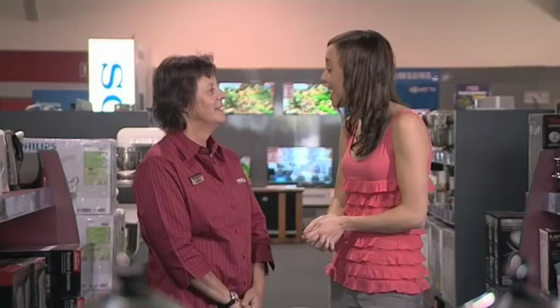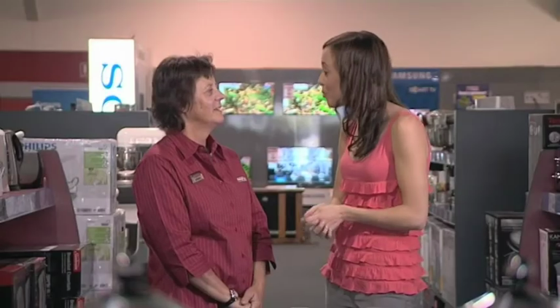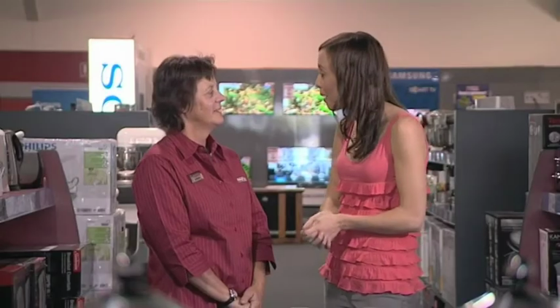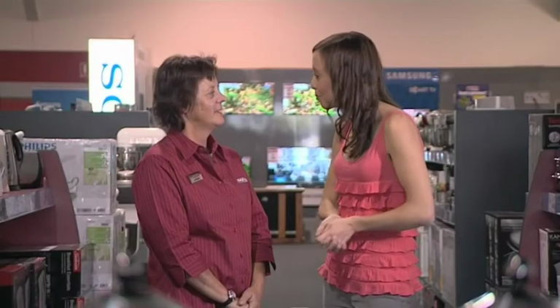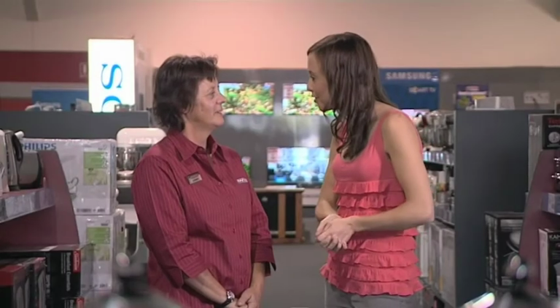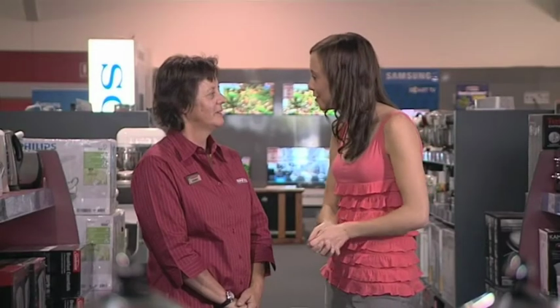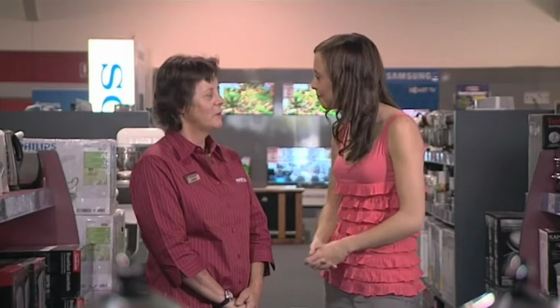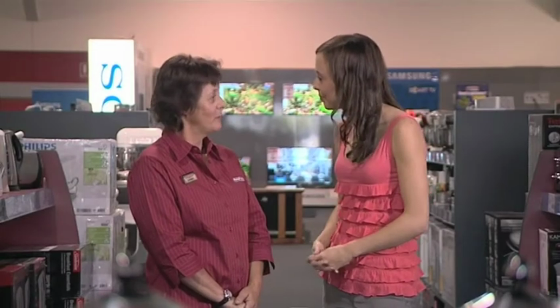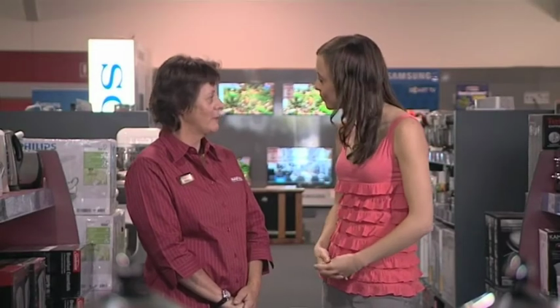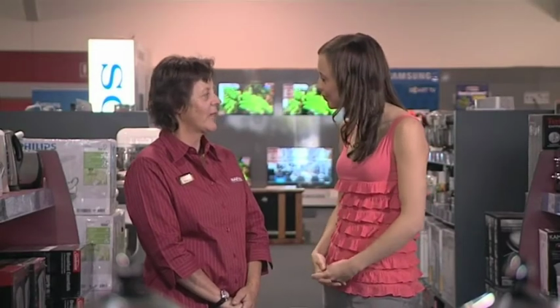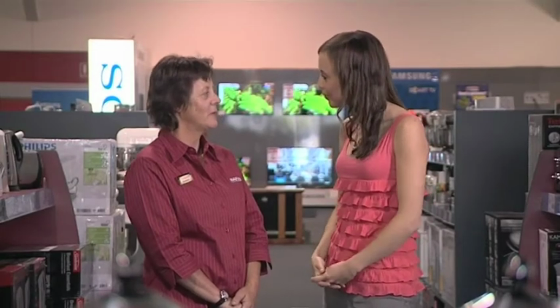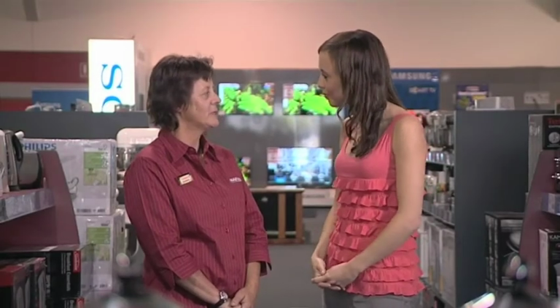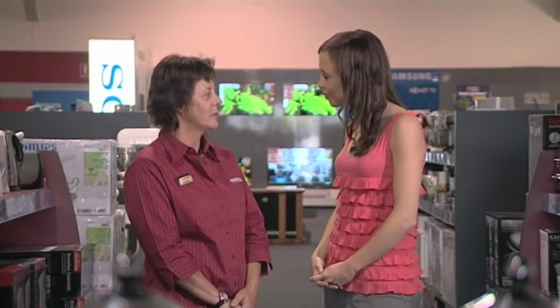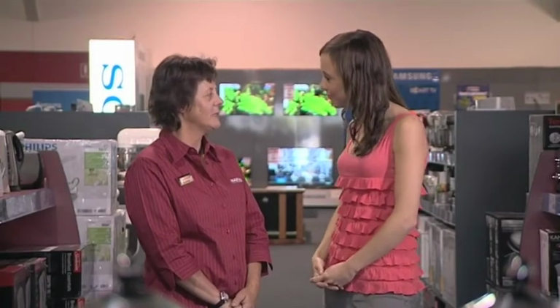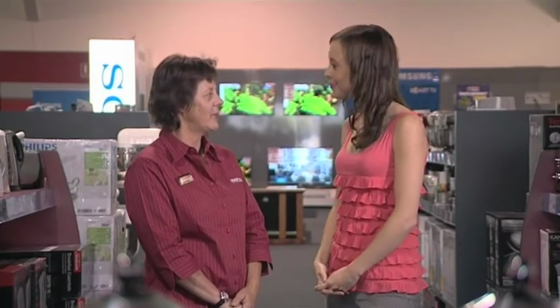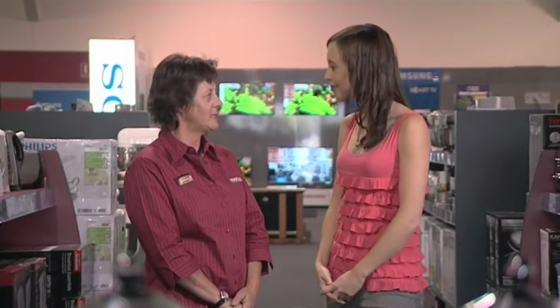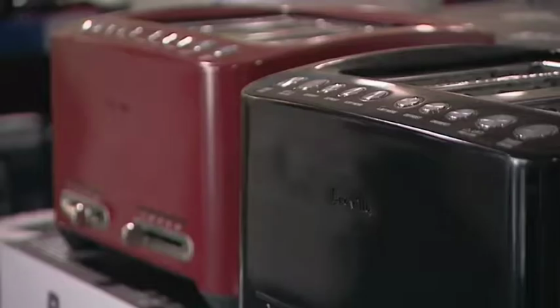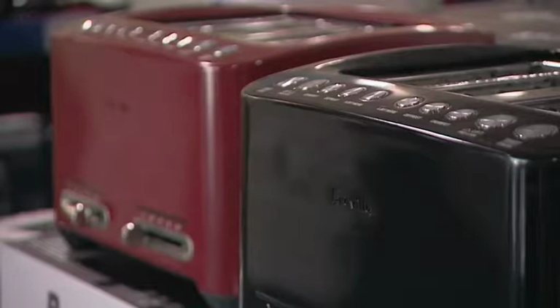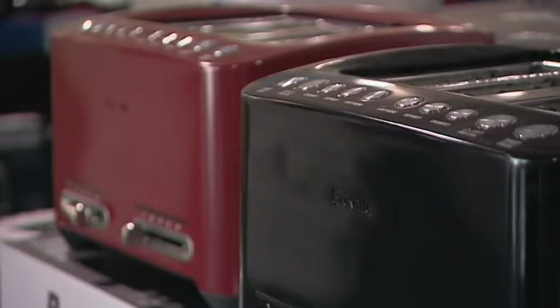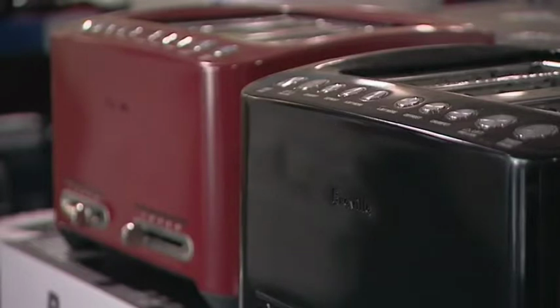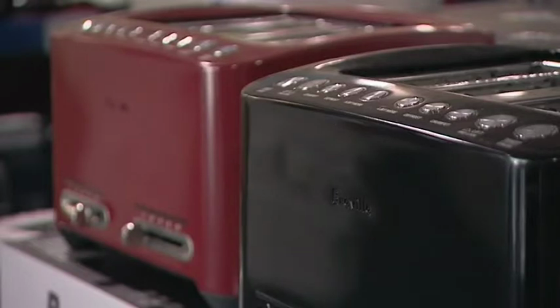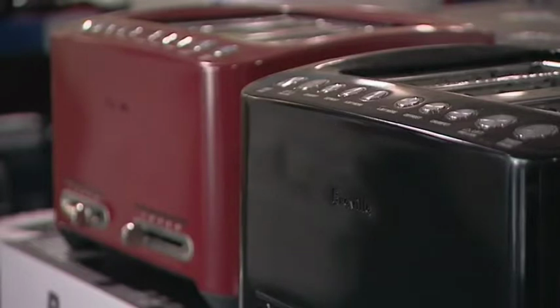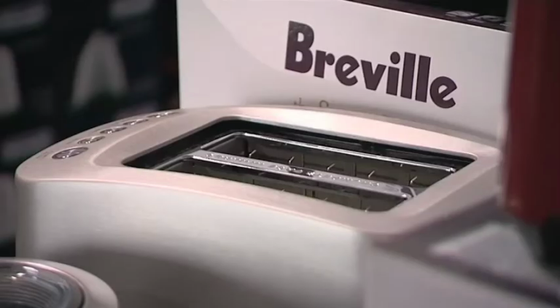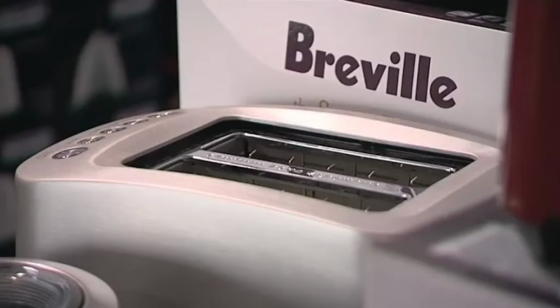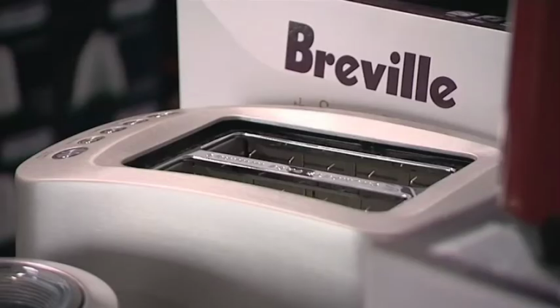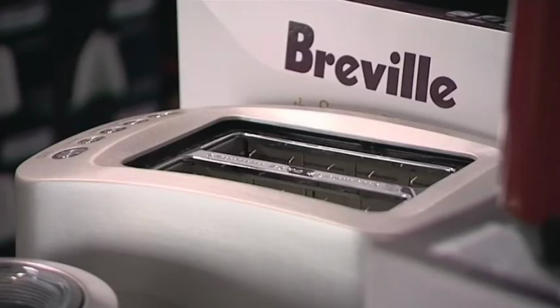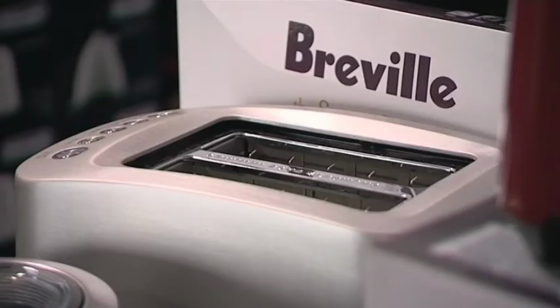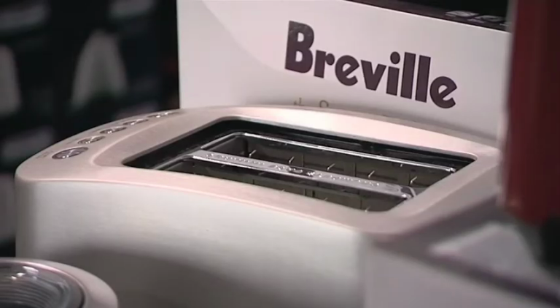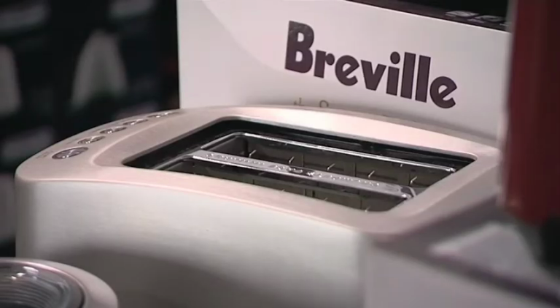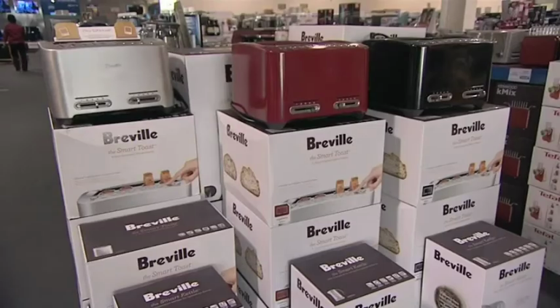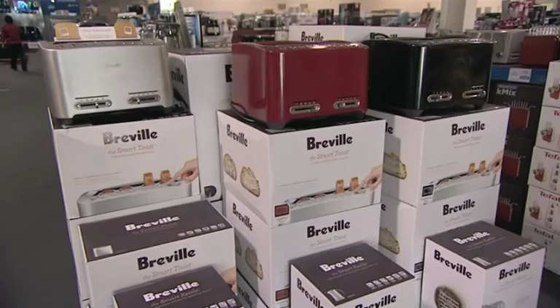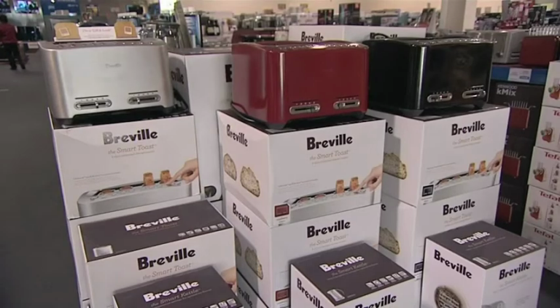And what about Breville? Breville come in a colour range as well. There's black sesame, cranberry, and there's a nice stainless steel and also a brilliant white.